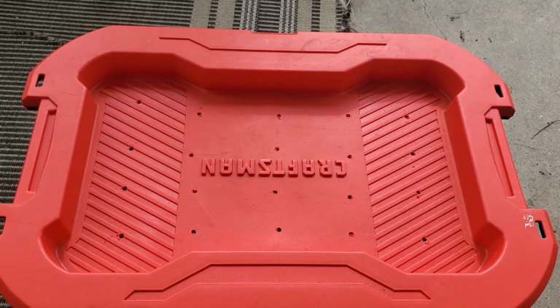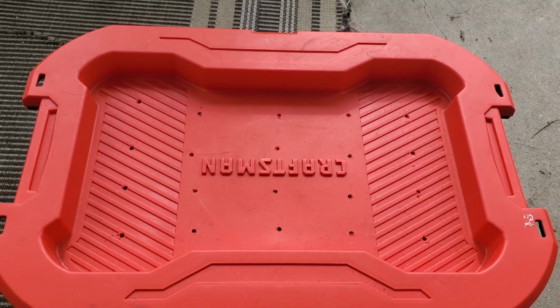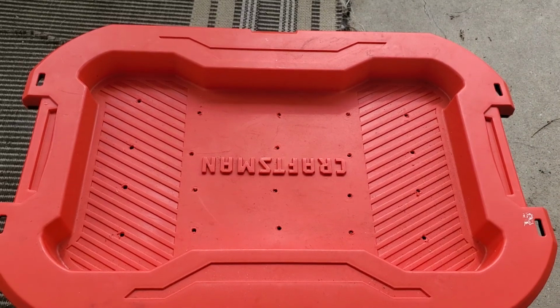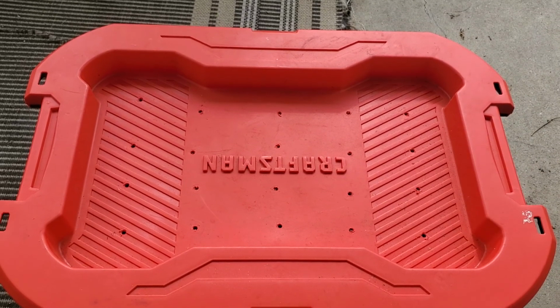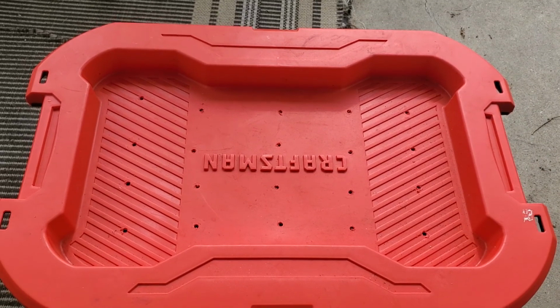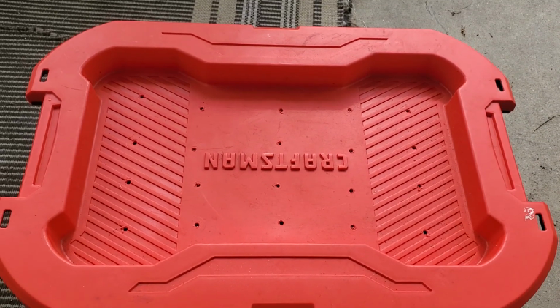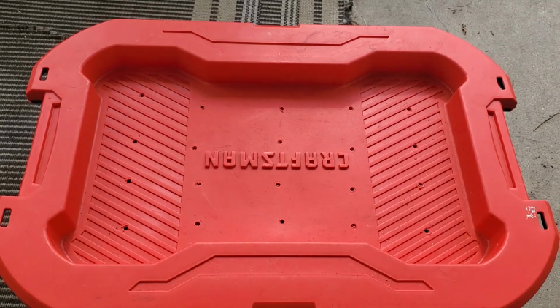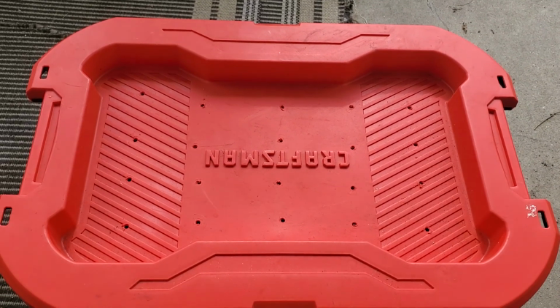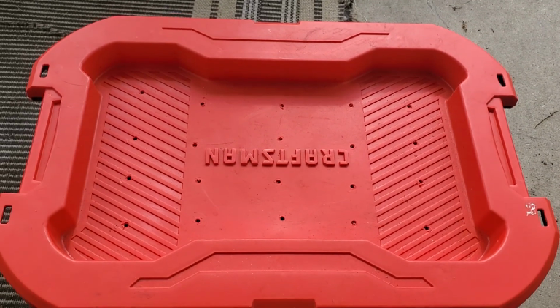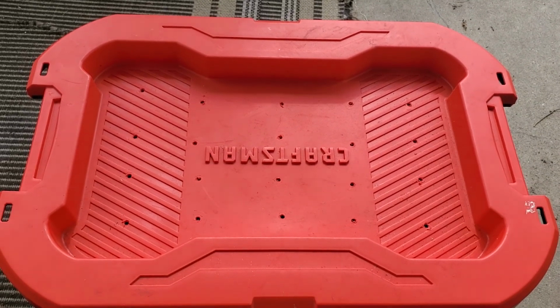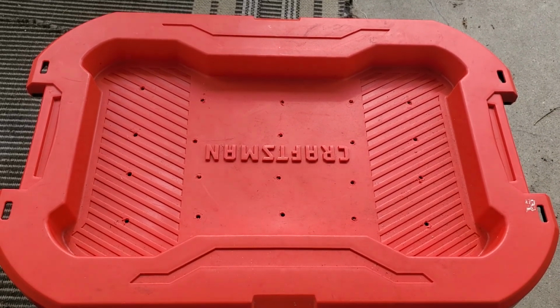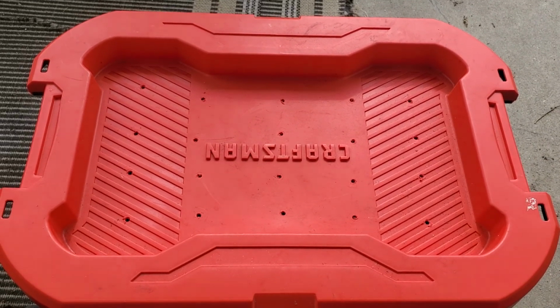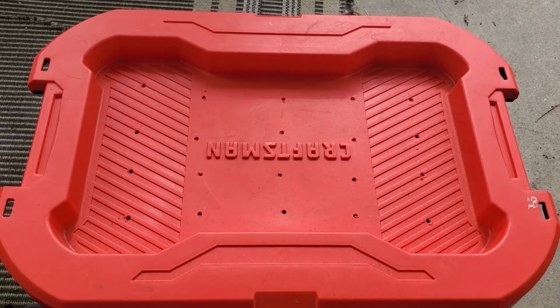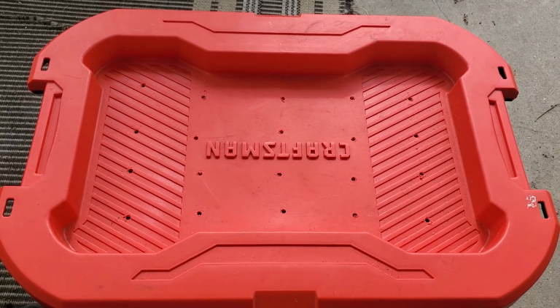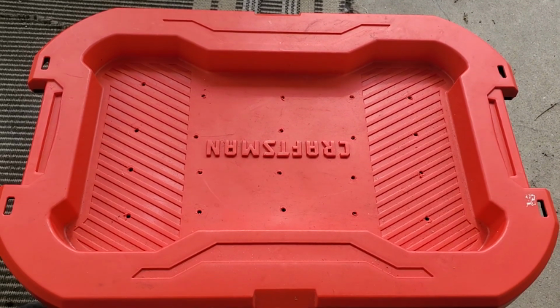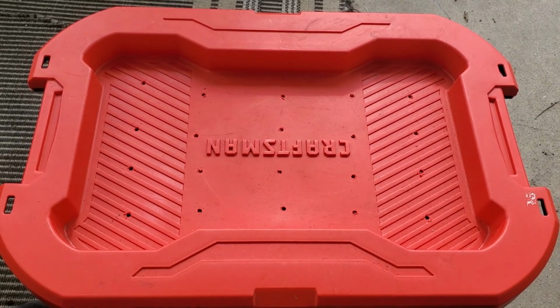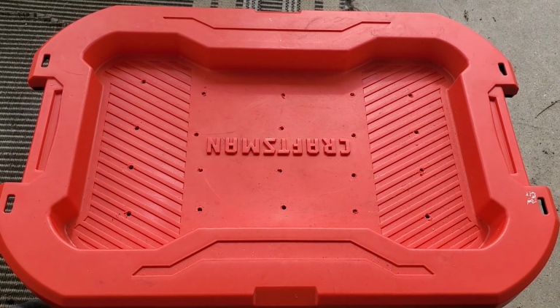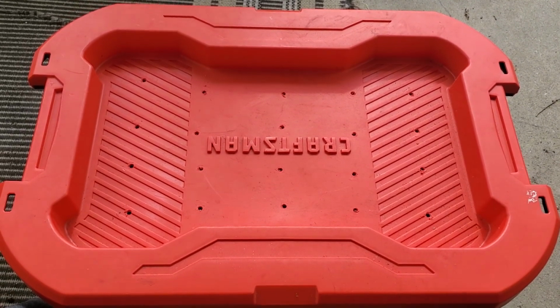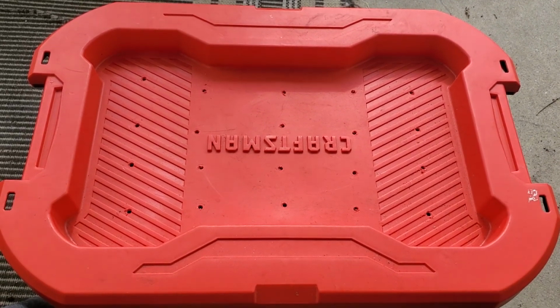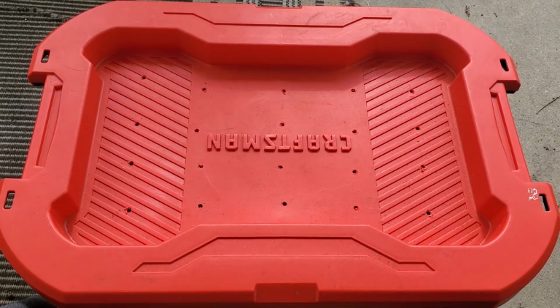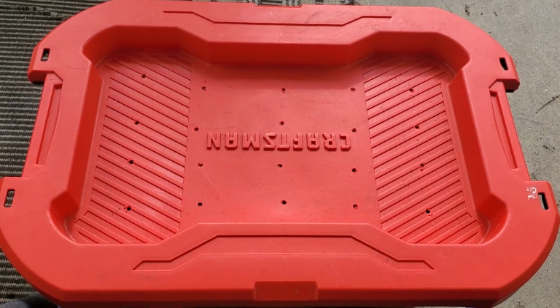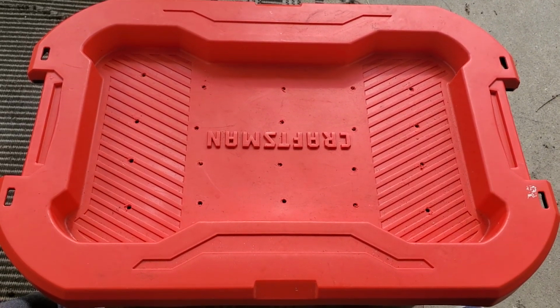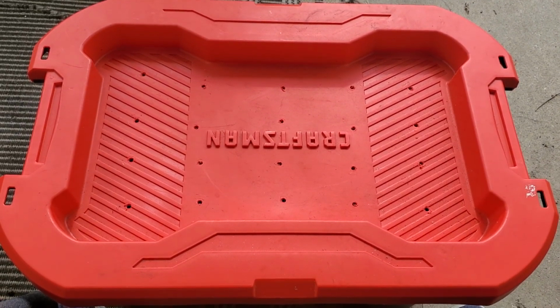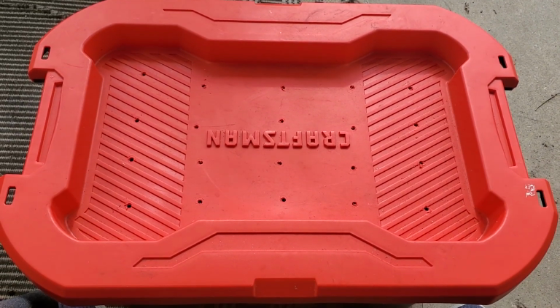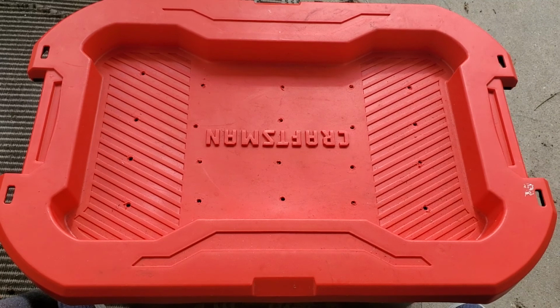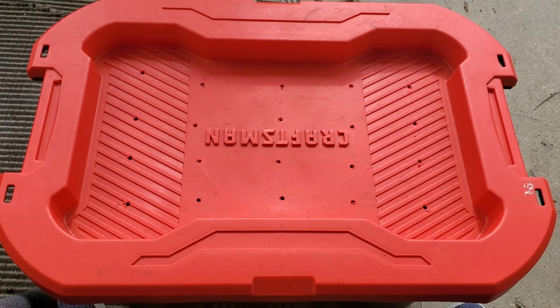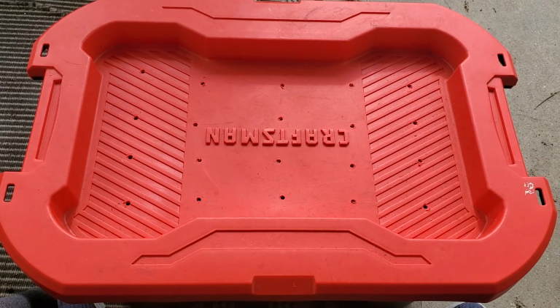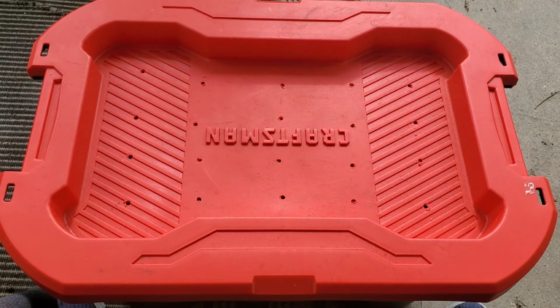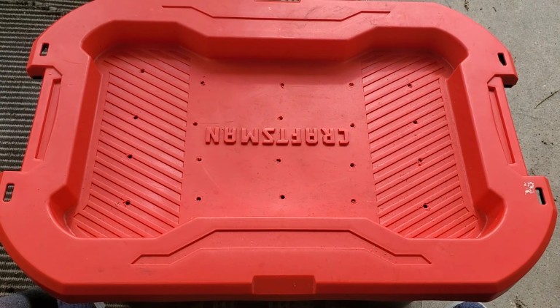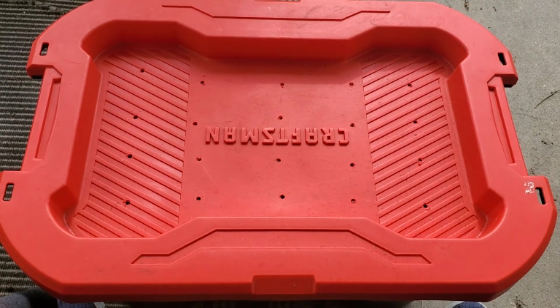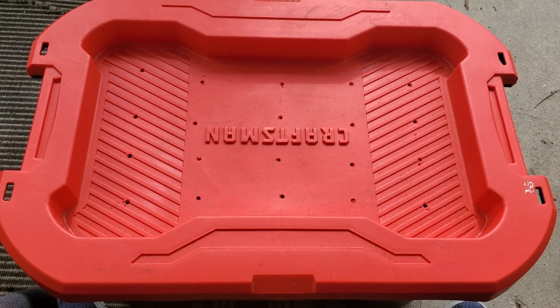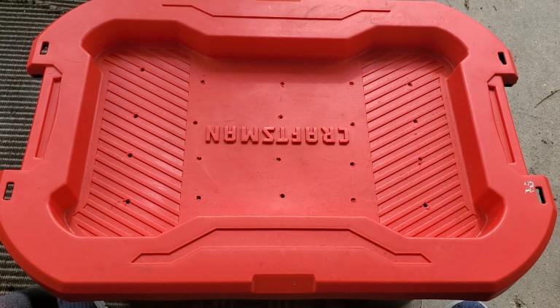Welcome to my front porch garden. This is going to be a quick video of my first attempt at composting.